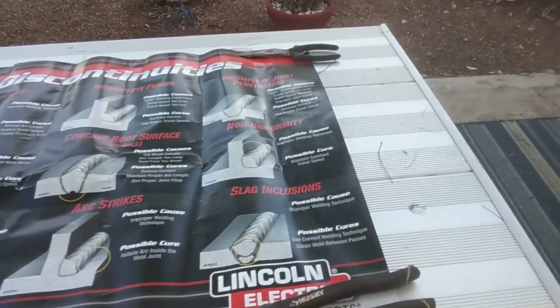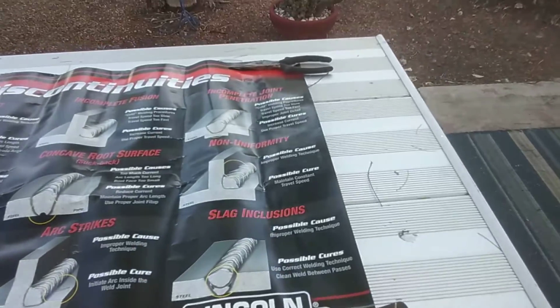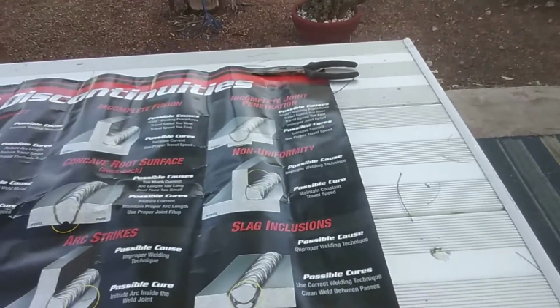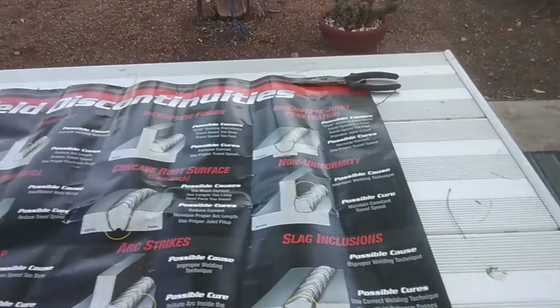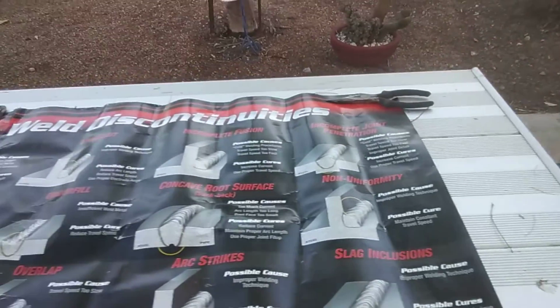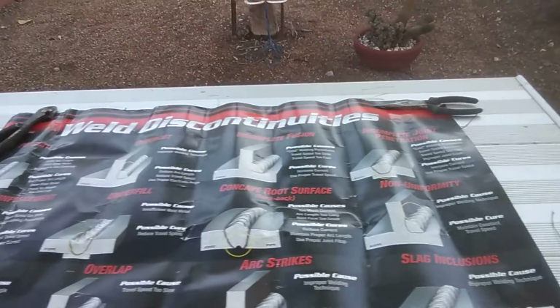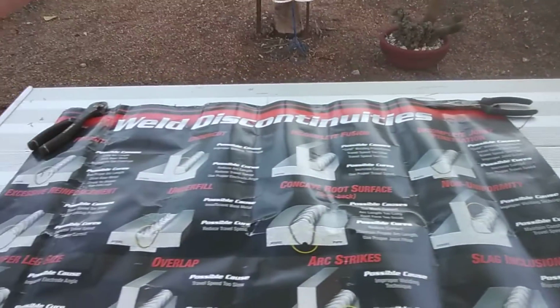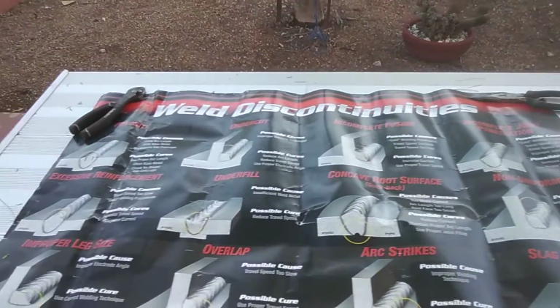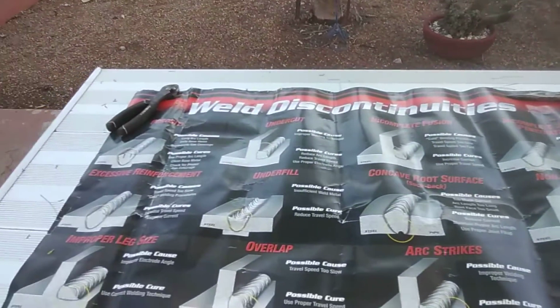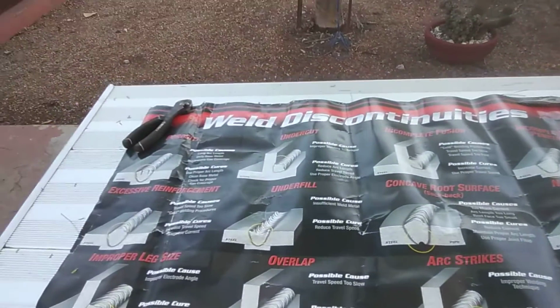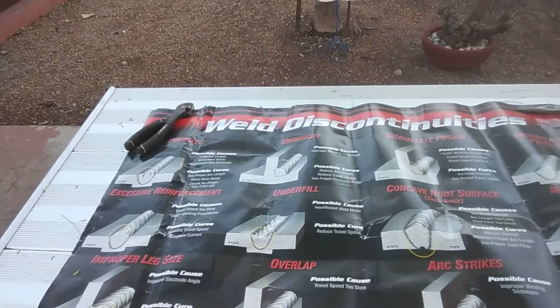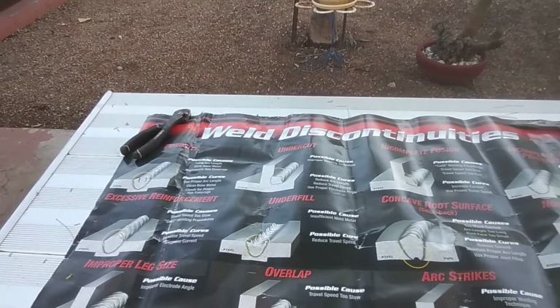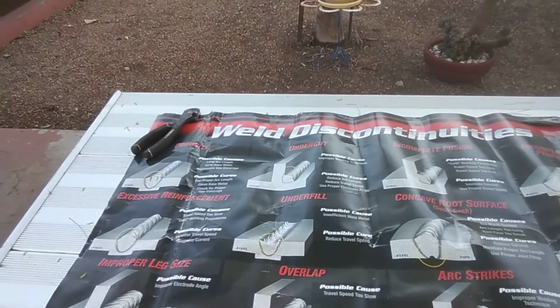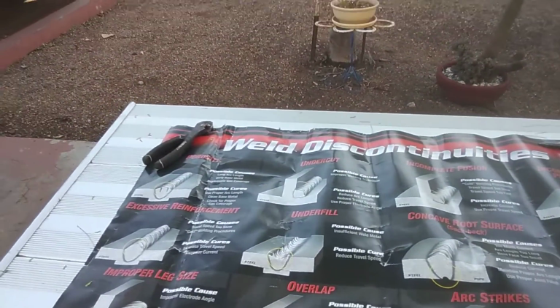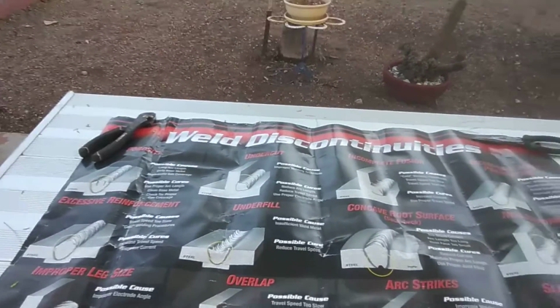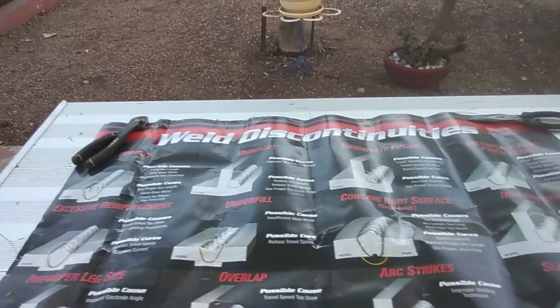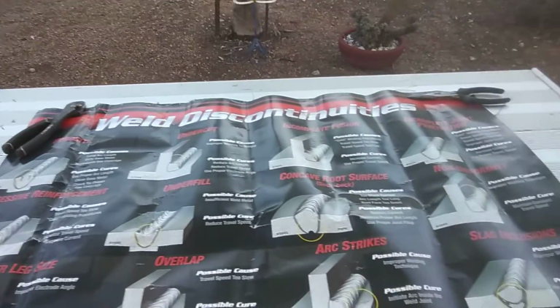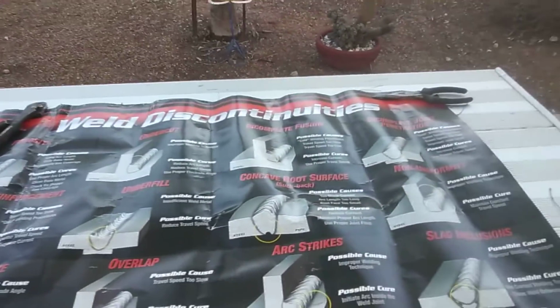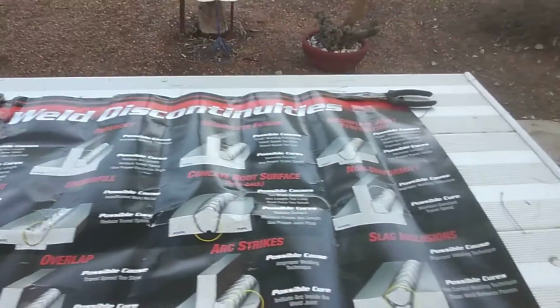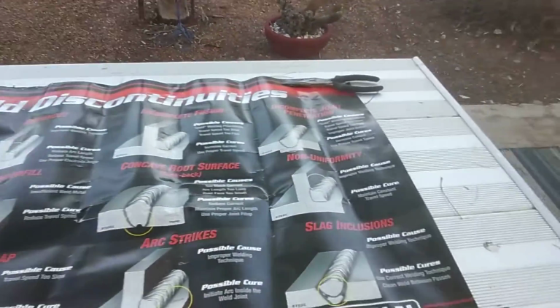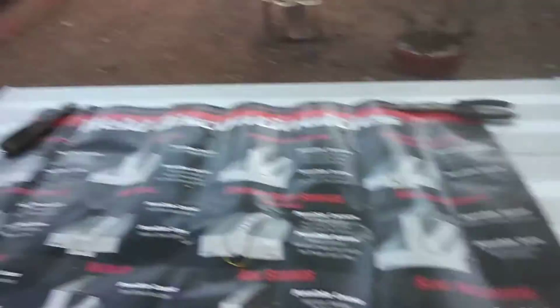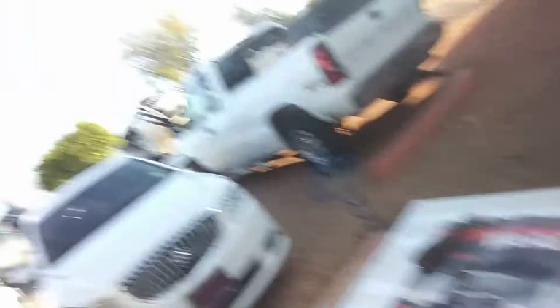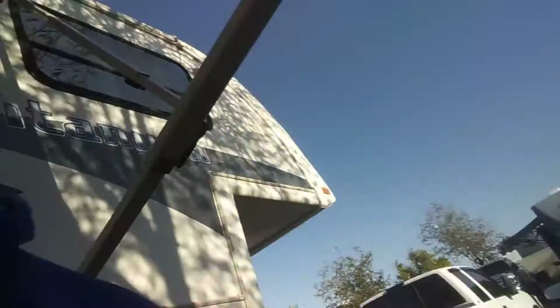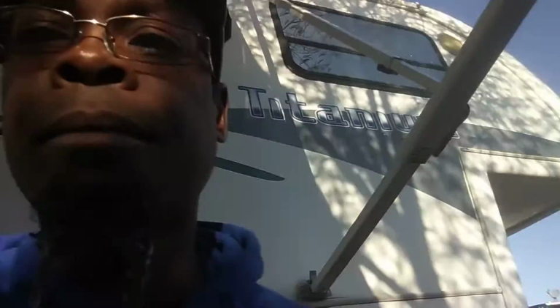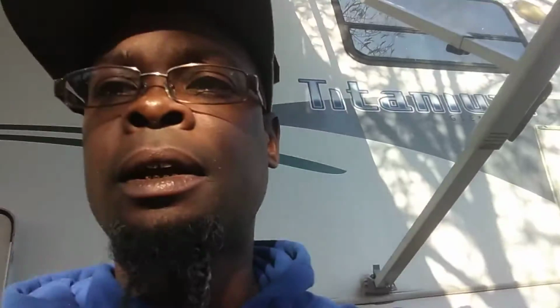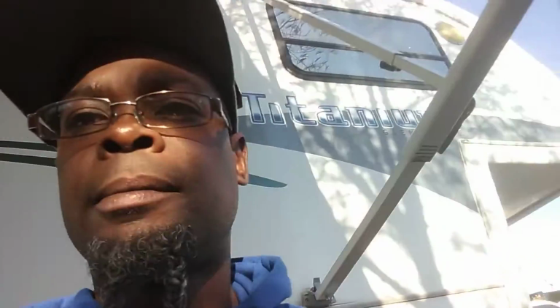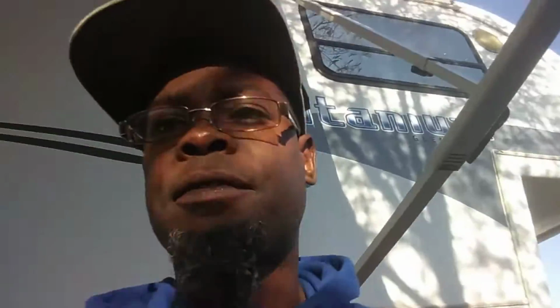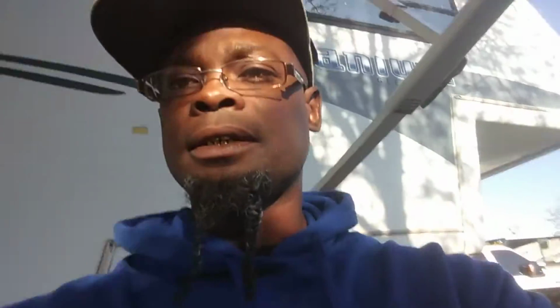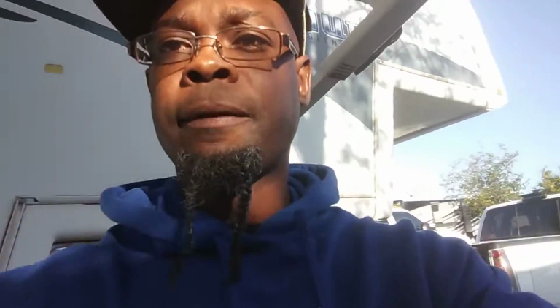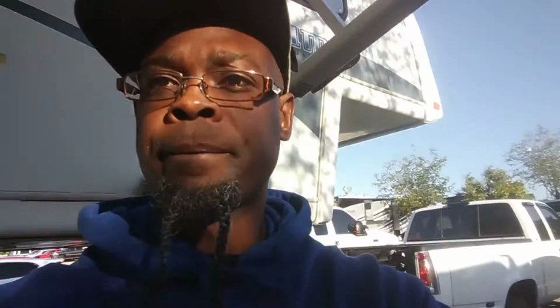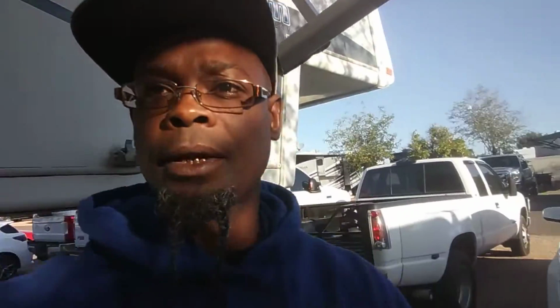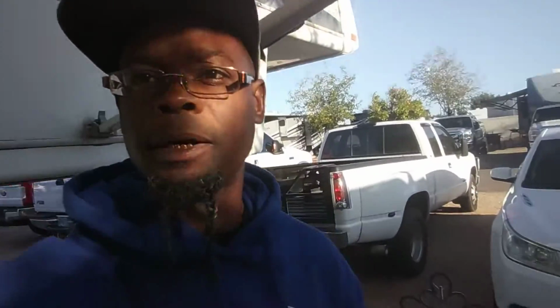This is a good chart. Hopefully this can help someone get their weld on. I'm out.